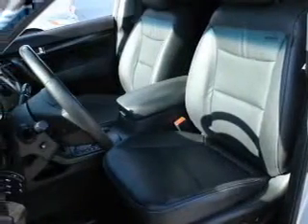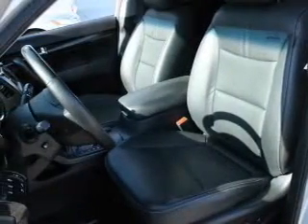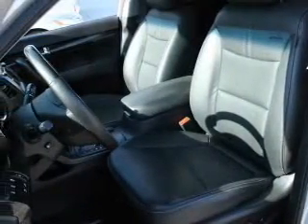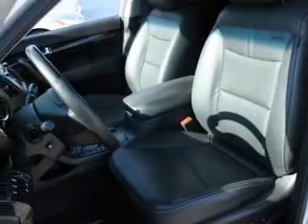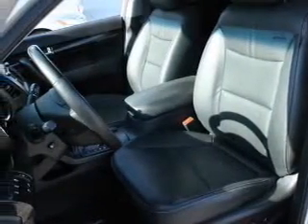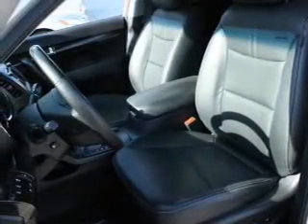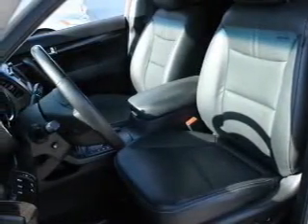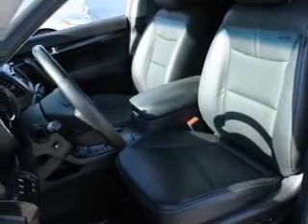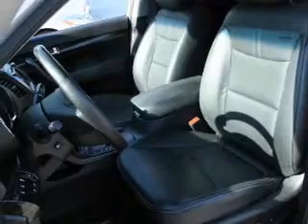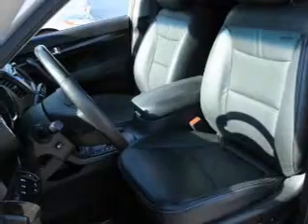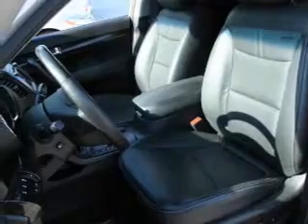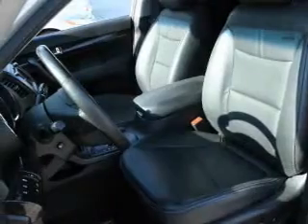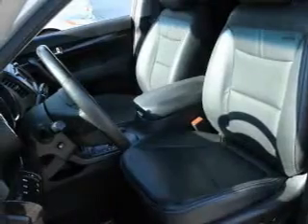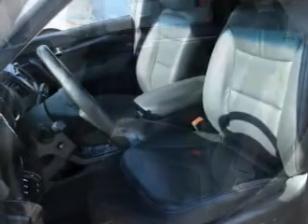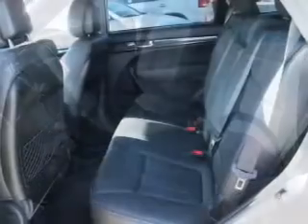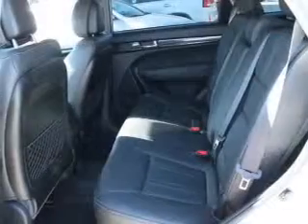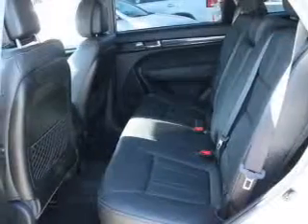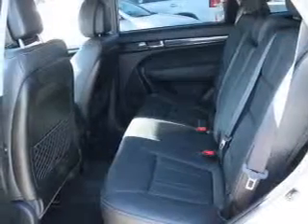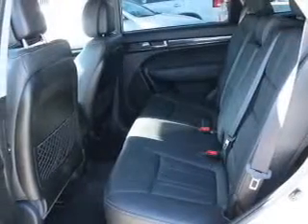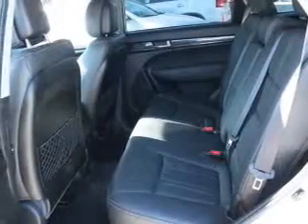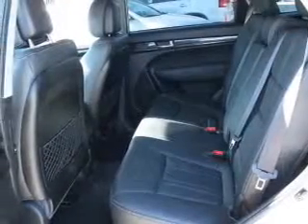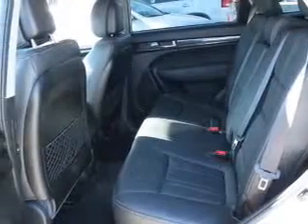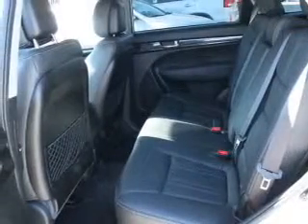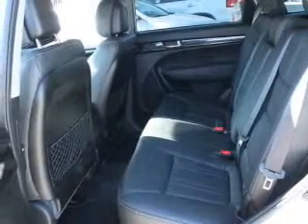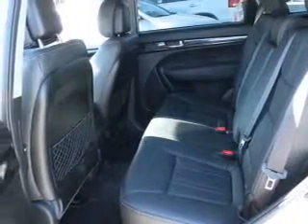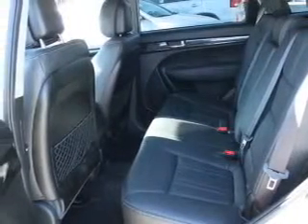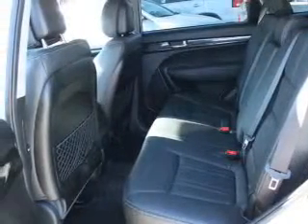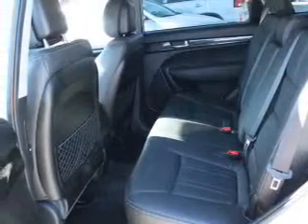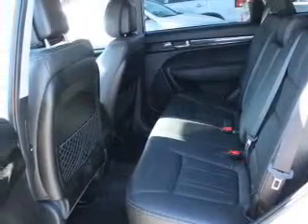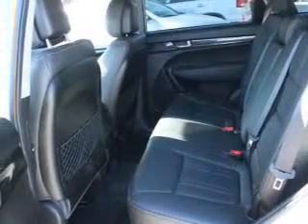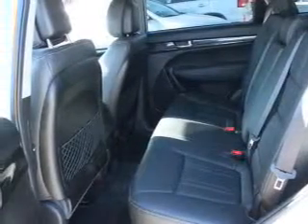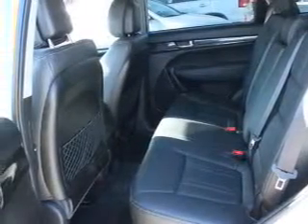Tailor the temperature to your preference and your passengers. The sunroof lets fresh air in, and memory settings are one of many features.